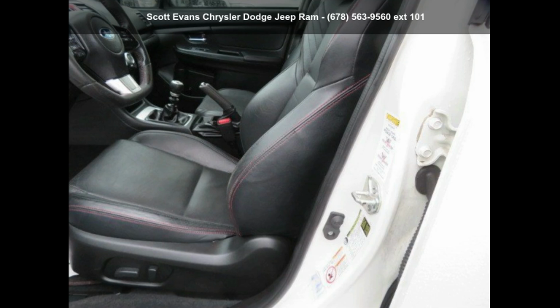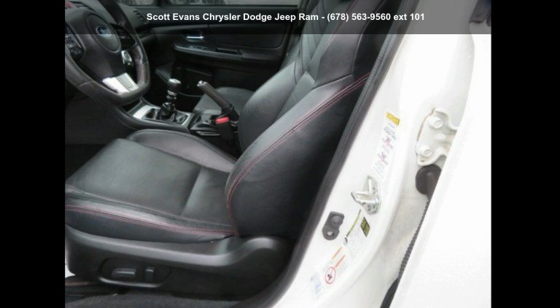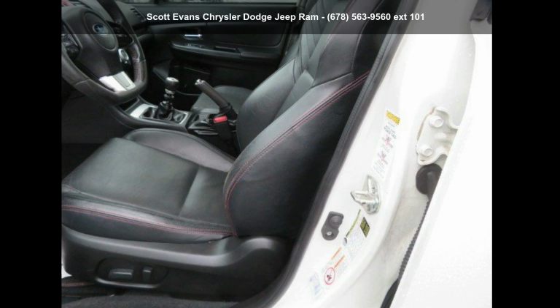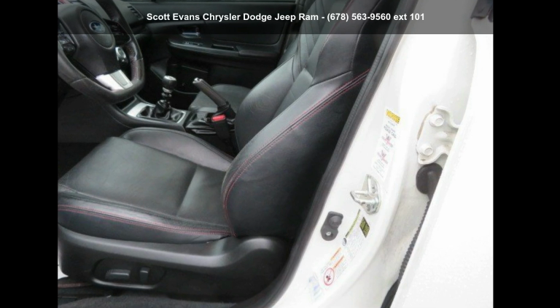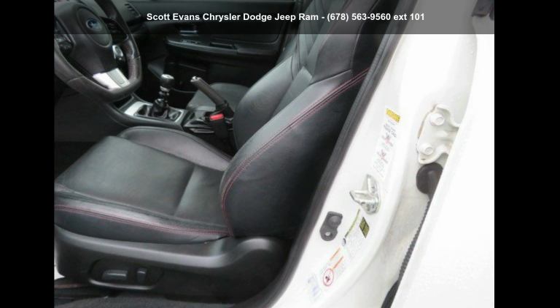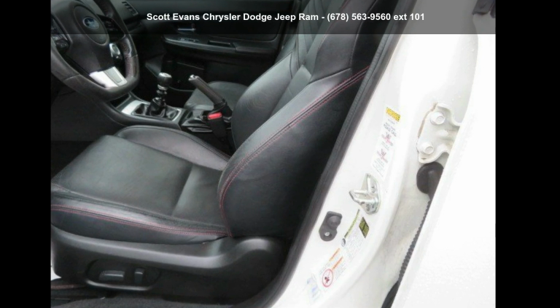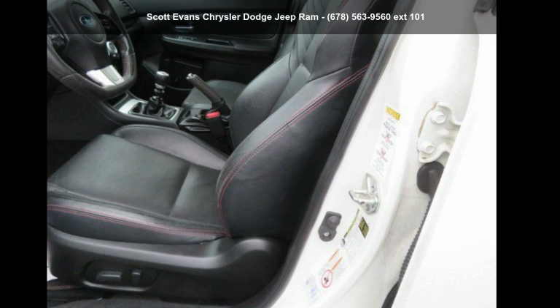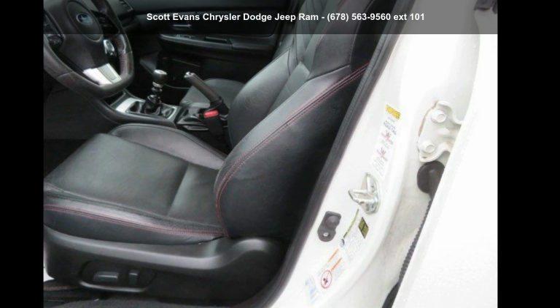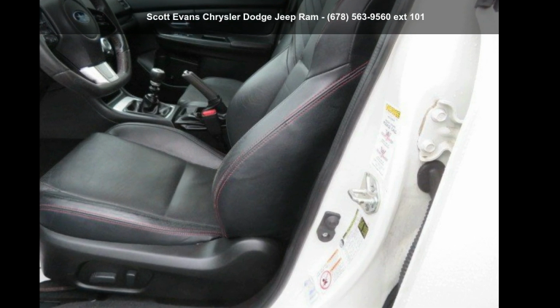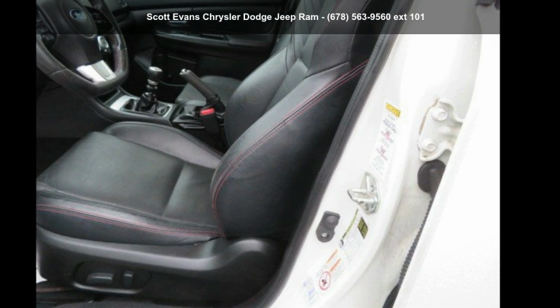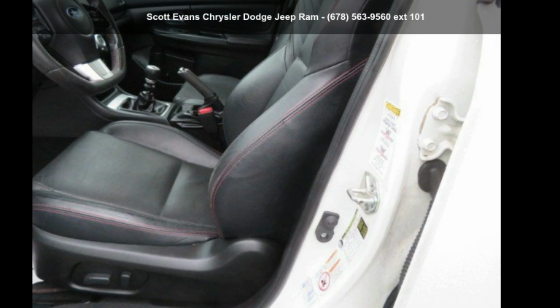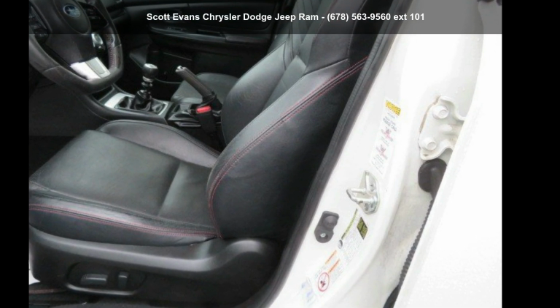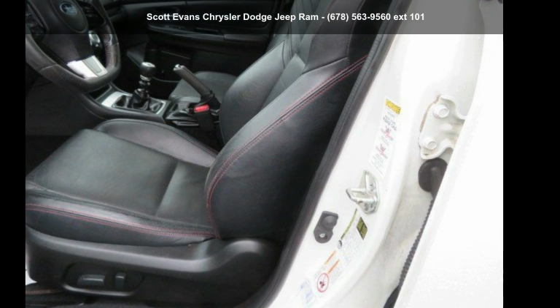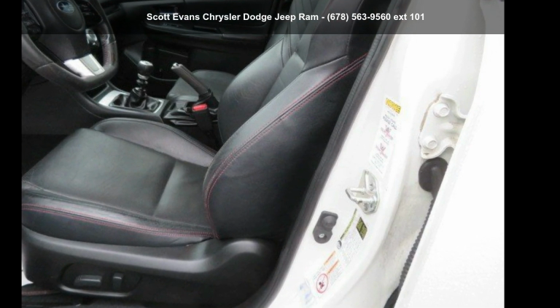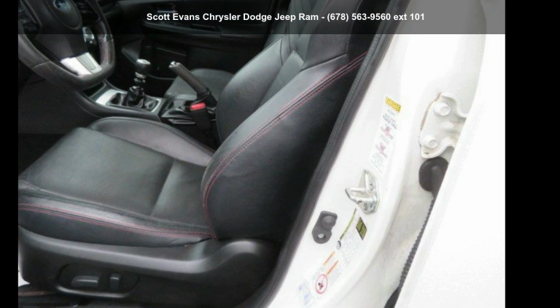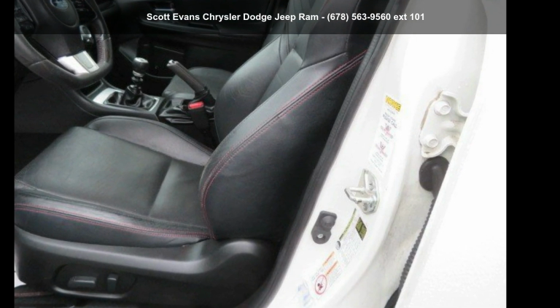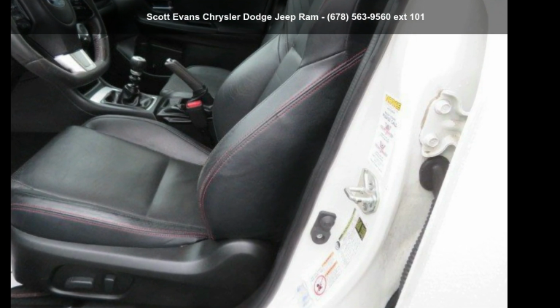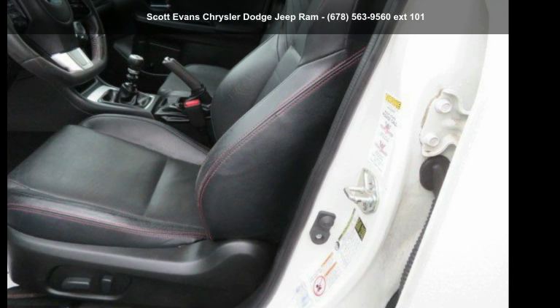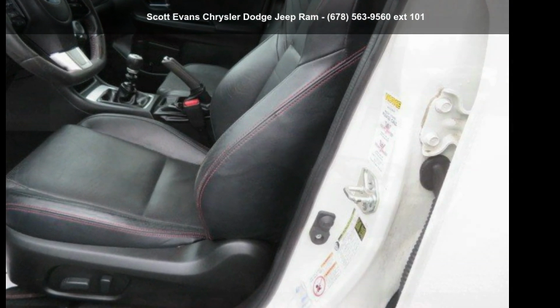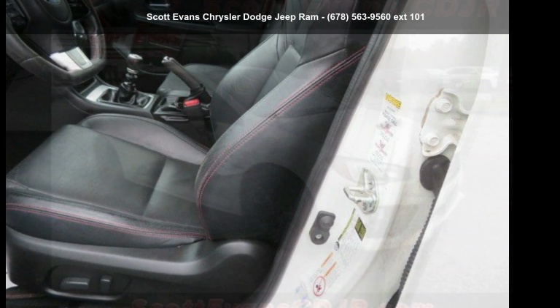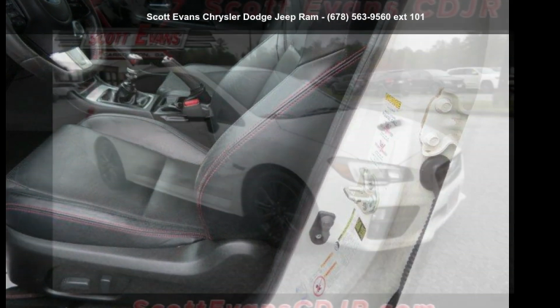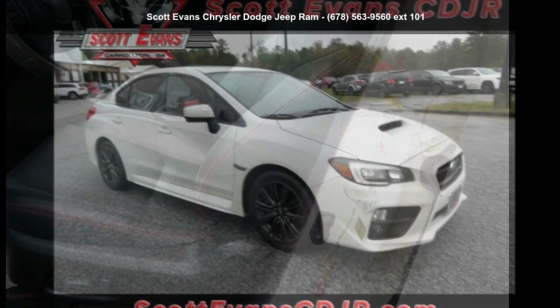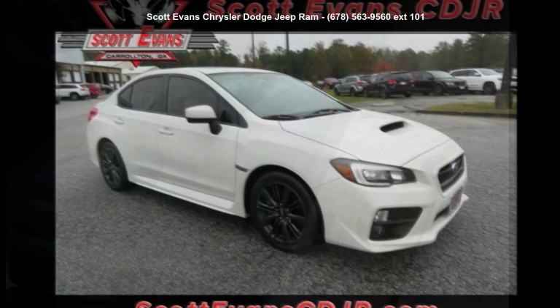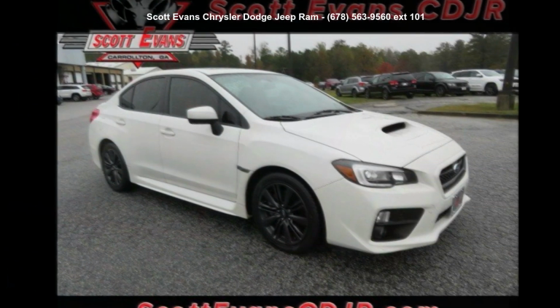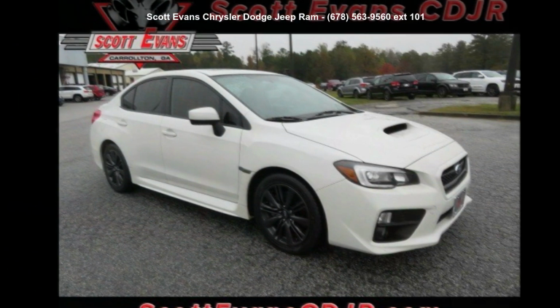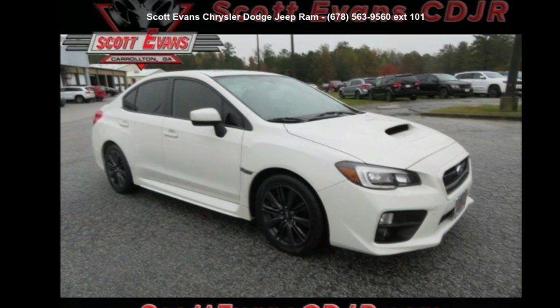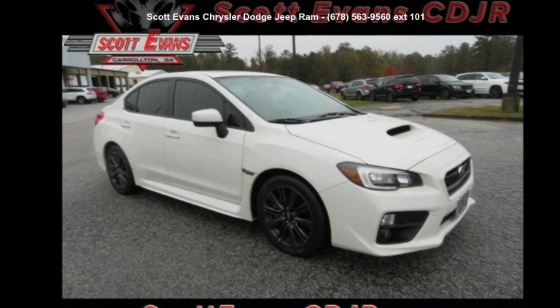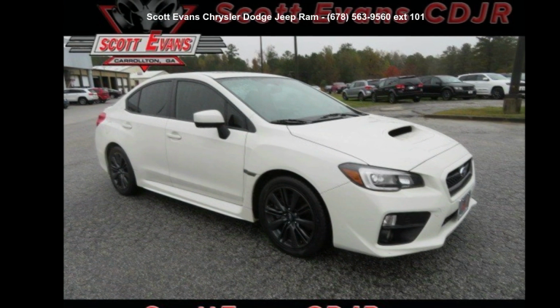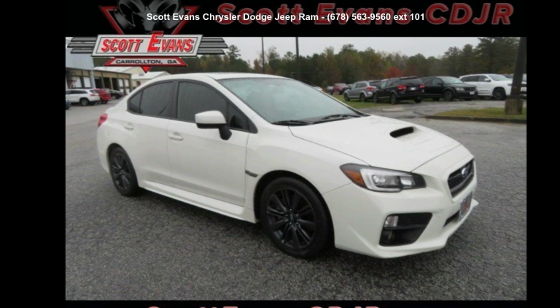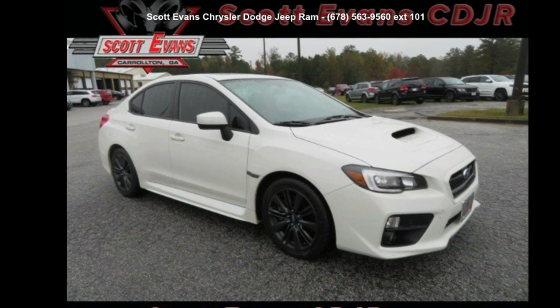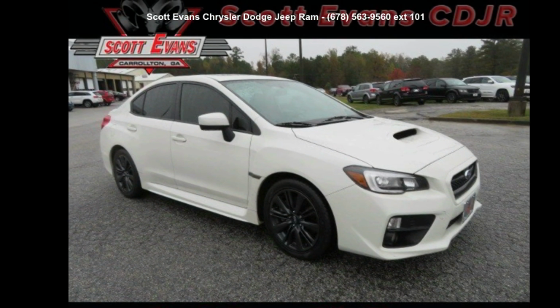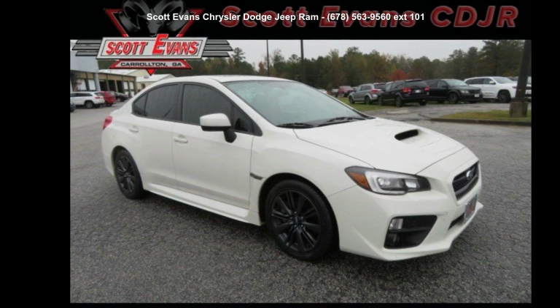Check out the Subaru 2015 WRX Limited. This may be the set of wheels you've been looking for.